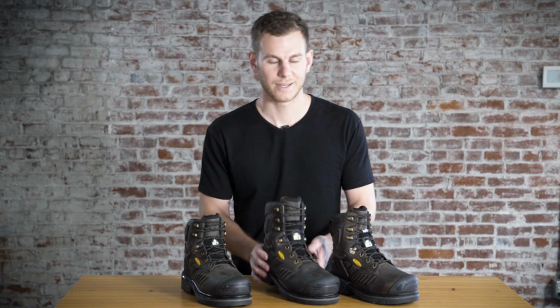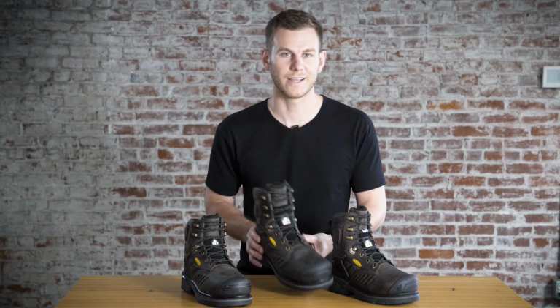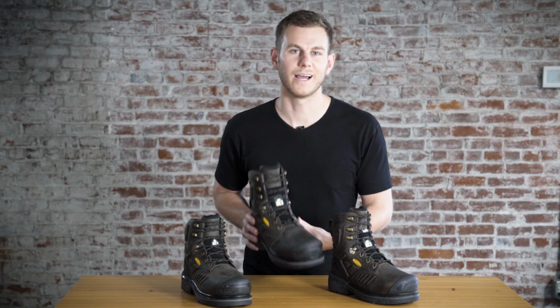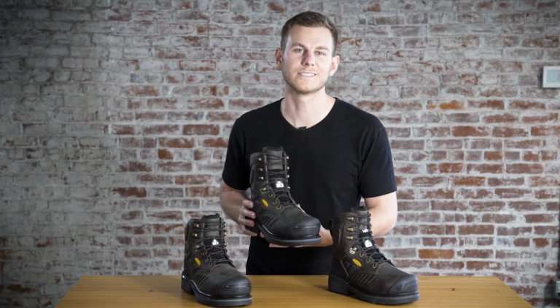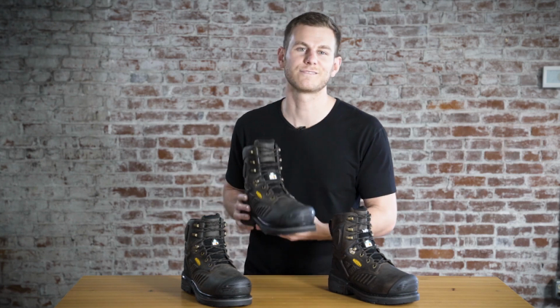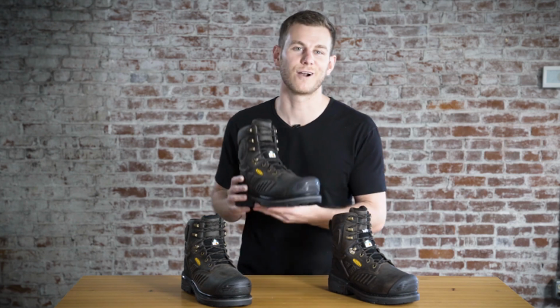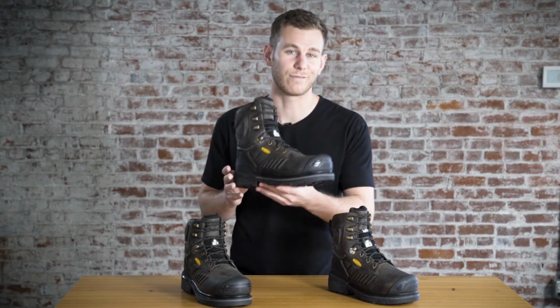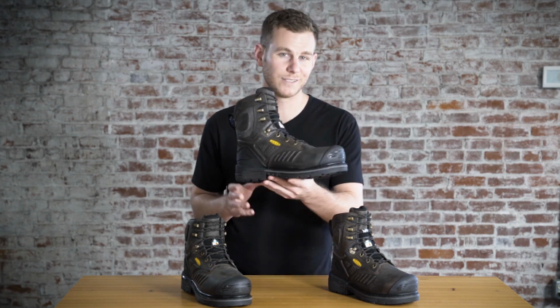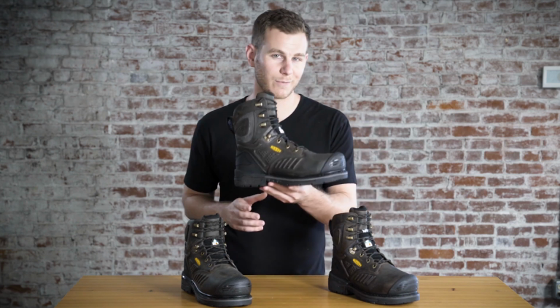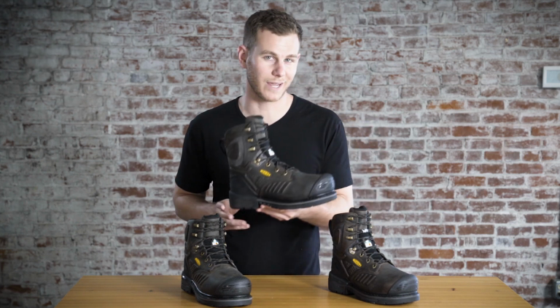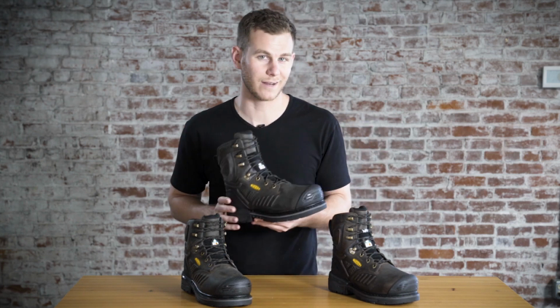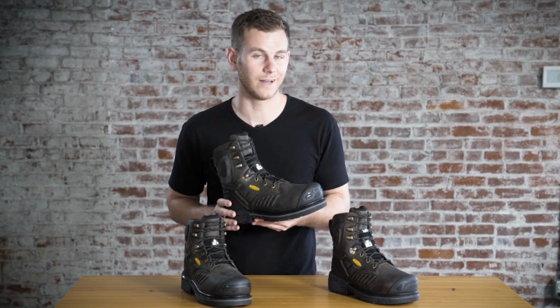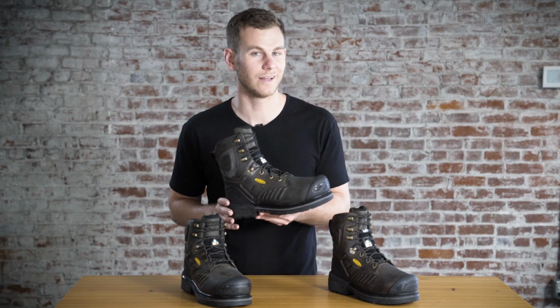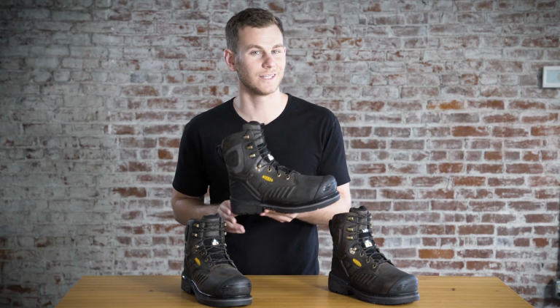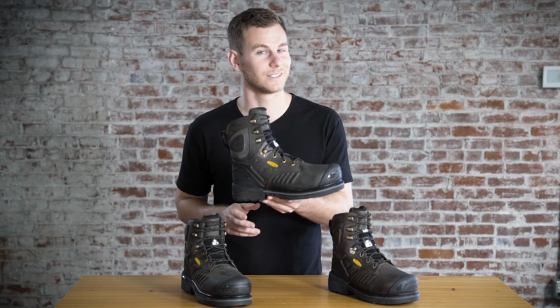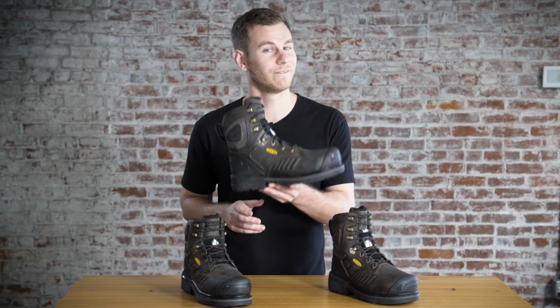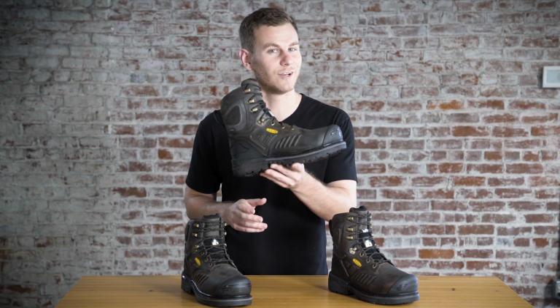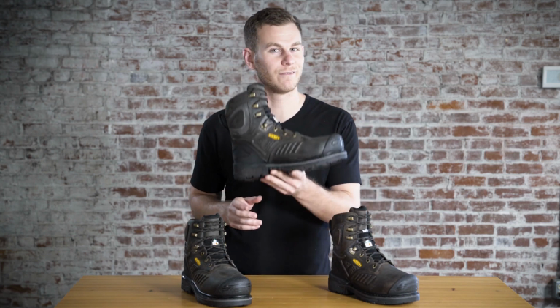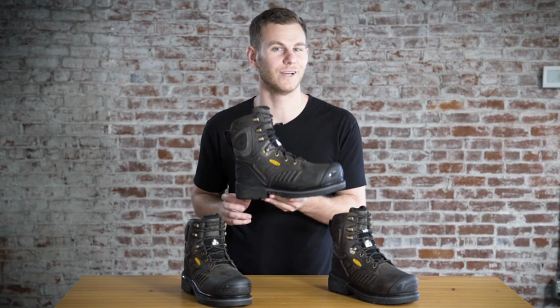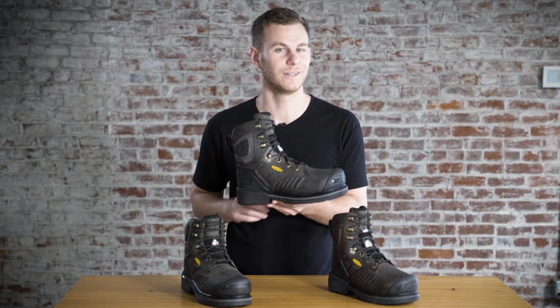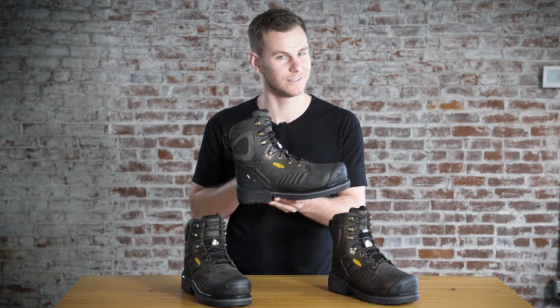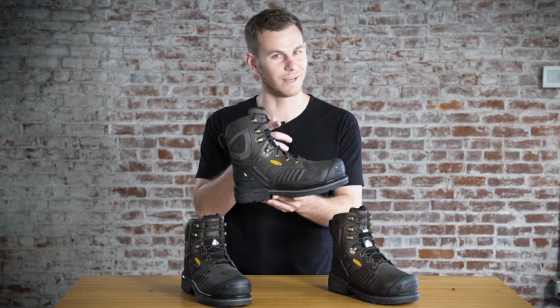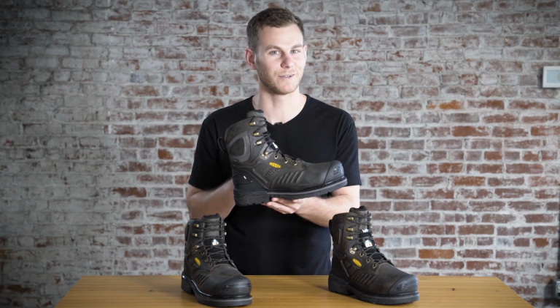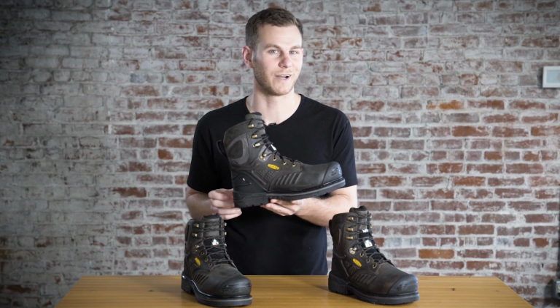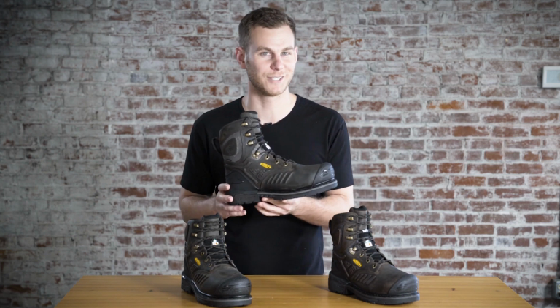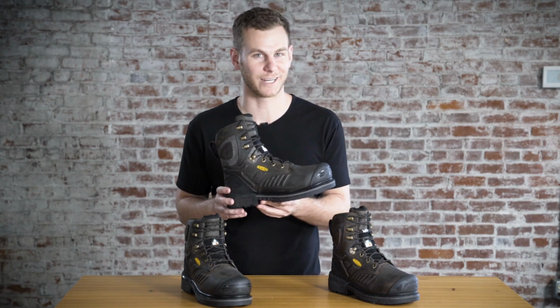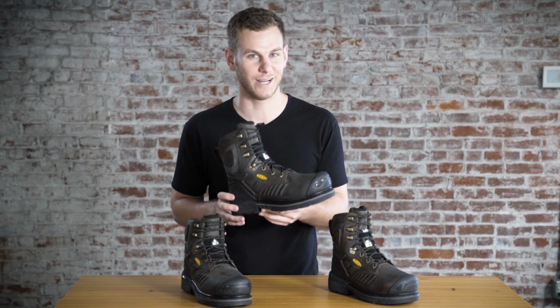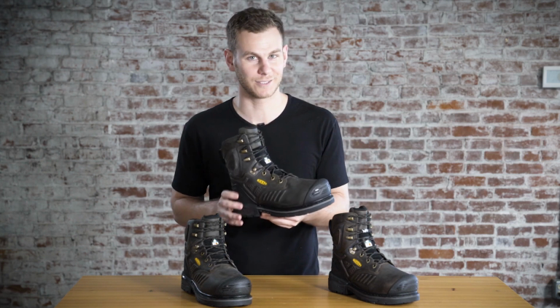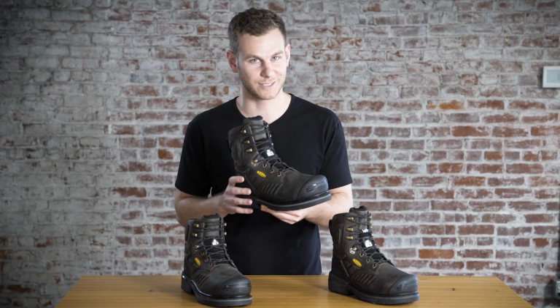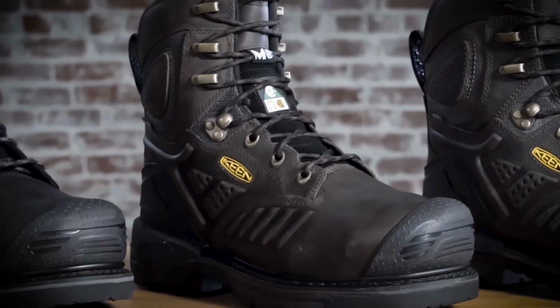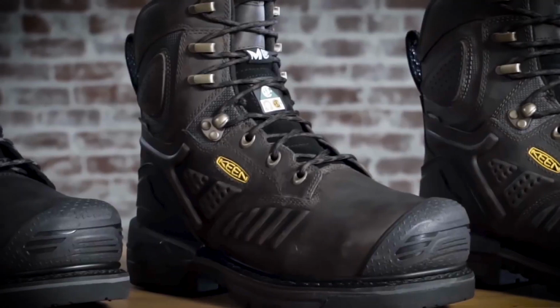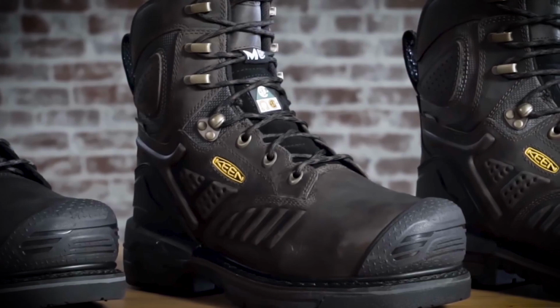Hey guys, this is for our friends up in Canada. This is the Philadelphia — definitely ready to check it out, so let's get into it.